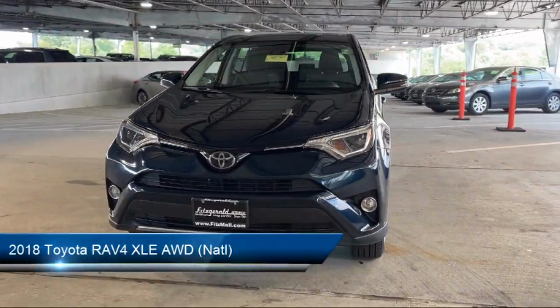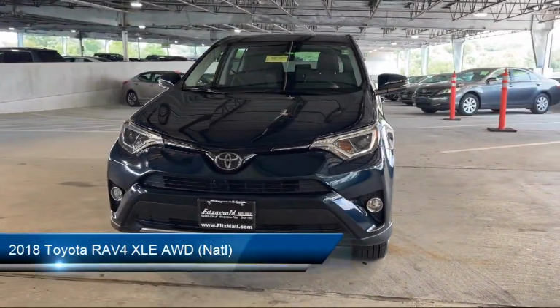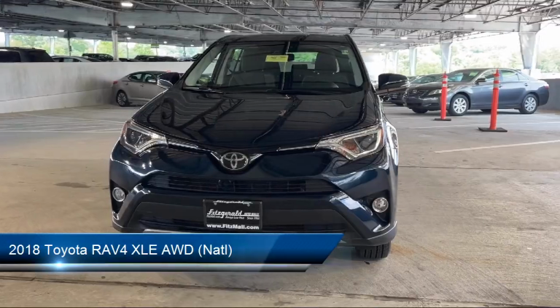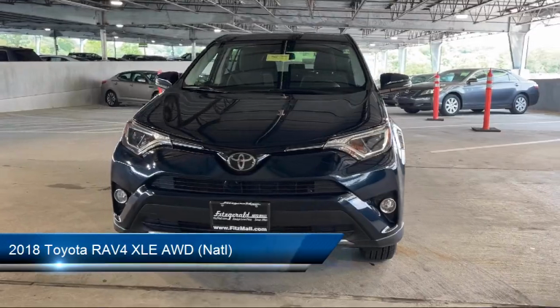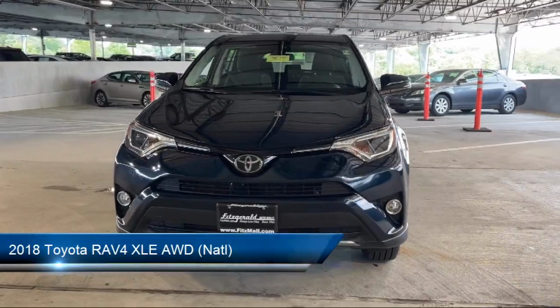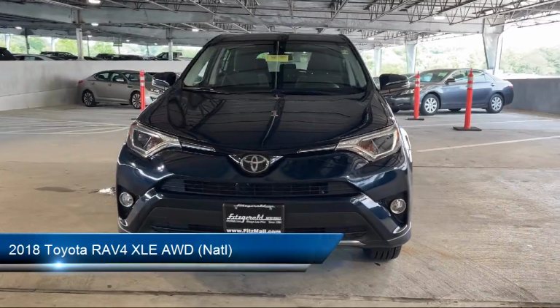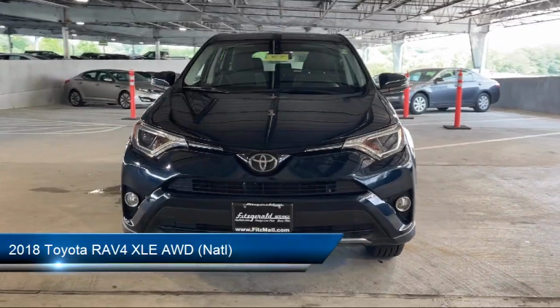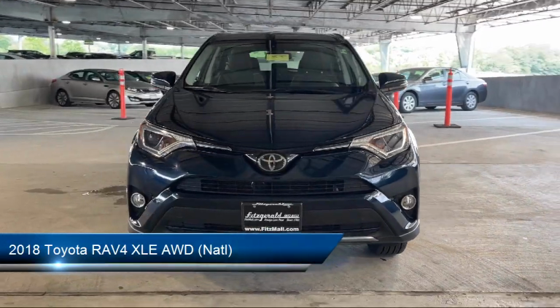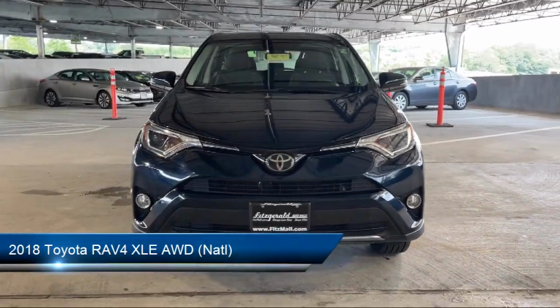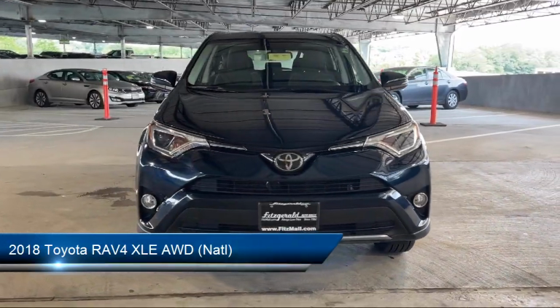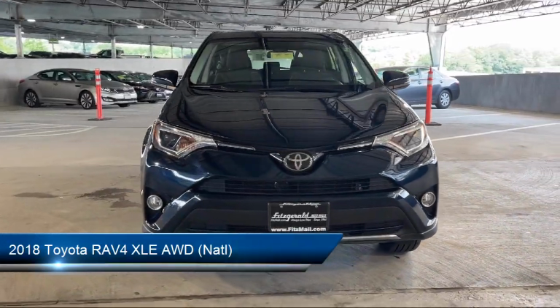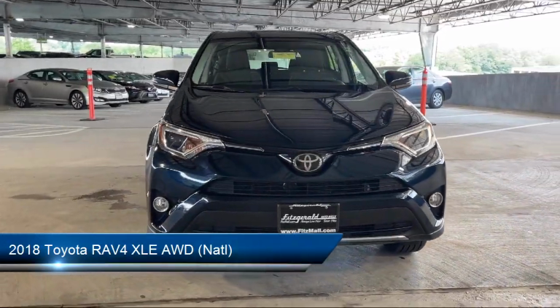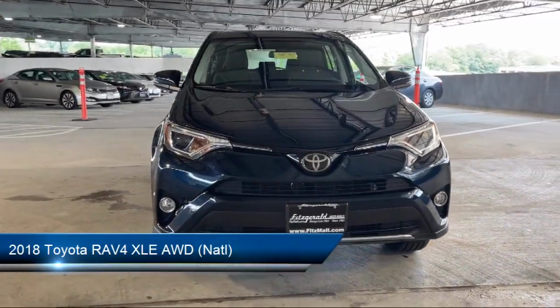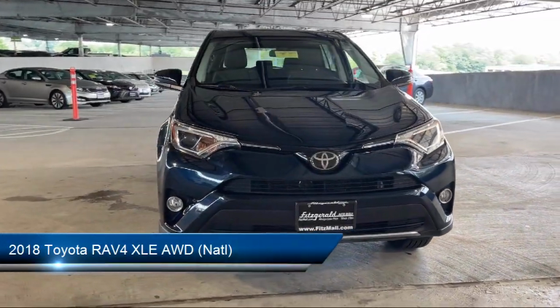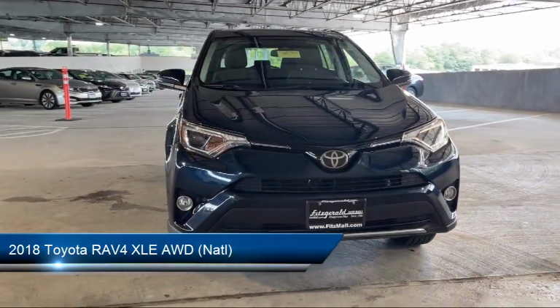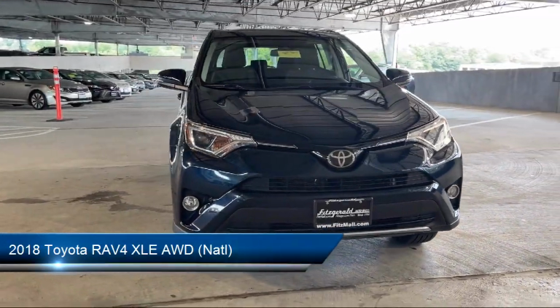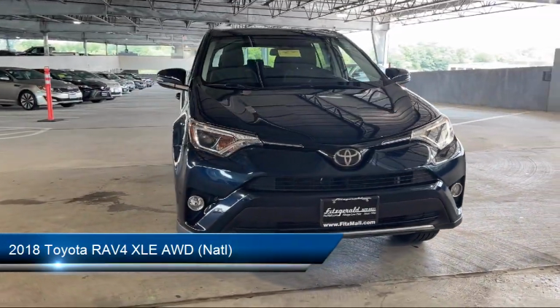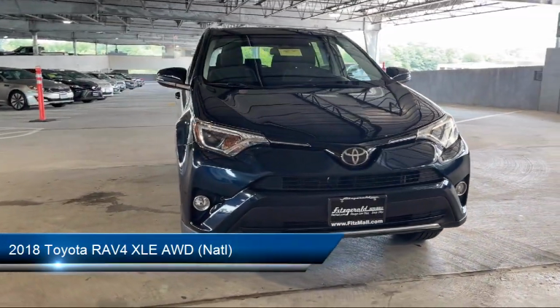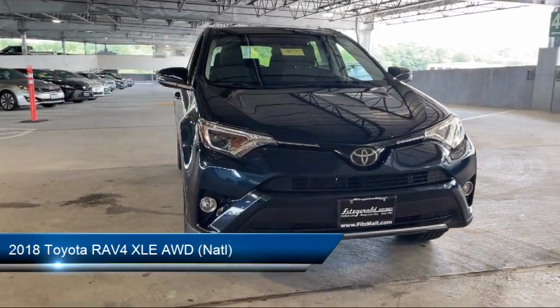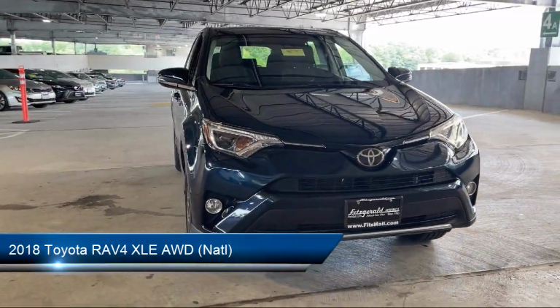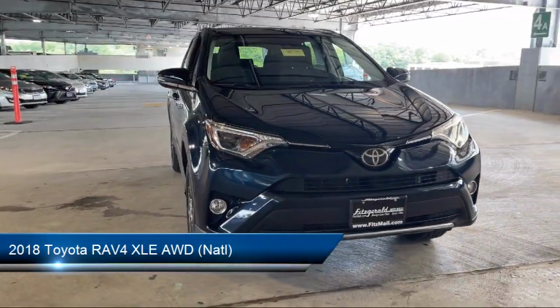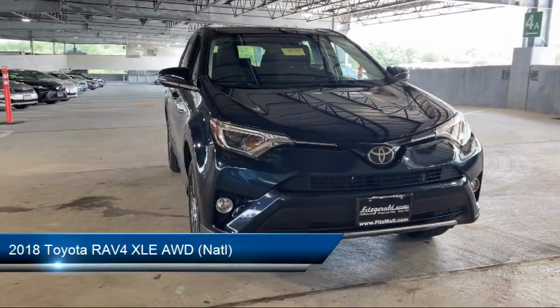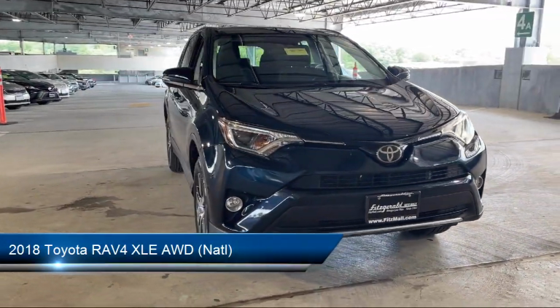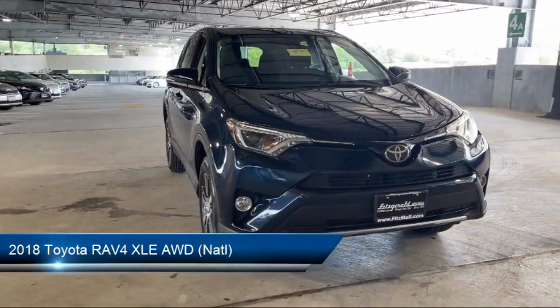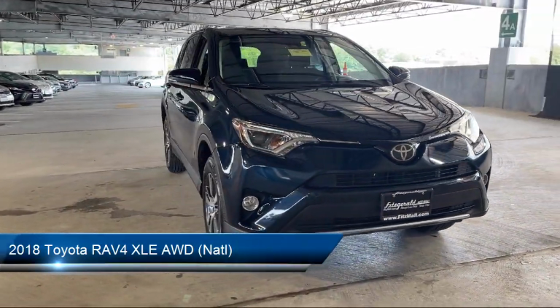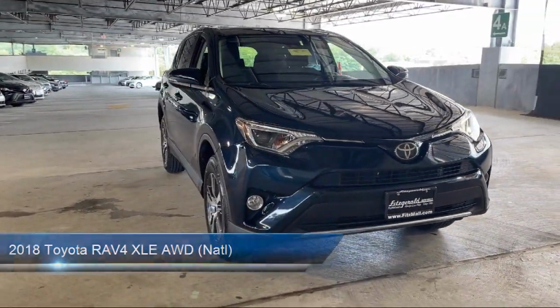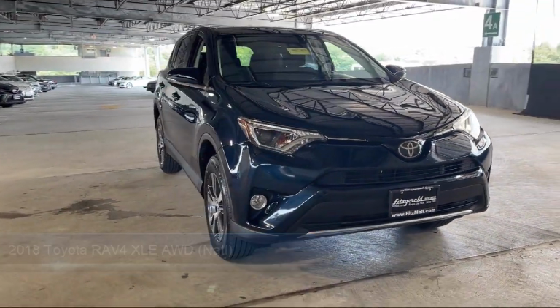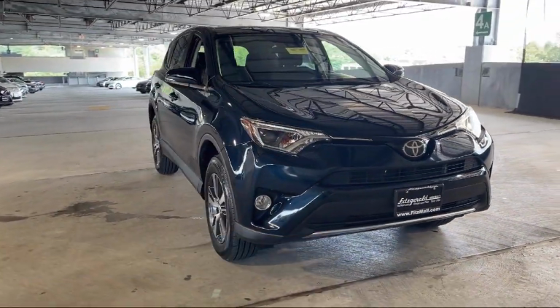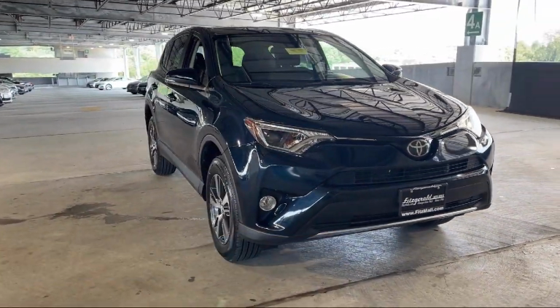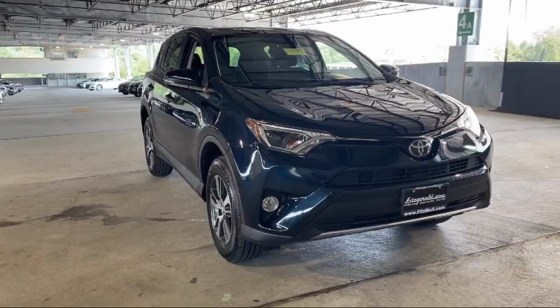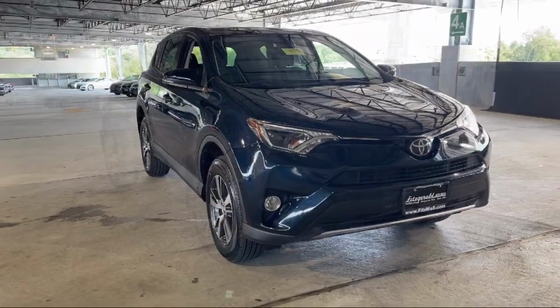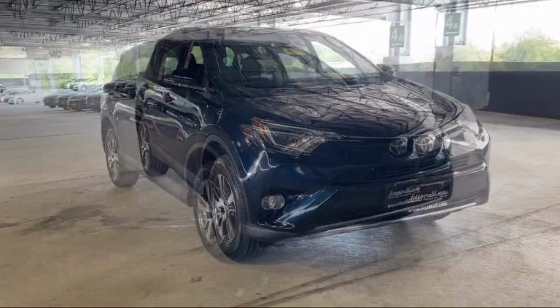It comes equipped with many standard and optional features, and has less than 40,000 miles on the odometer.